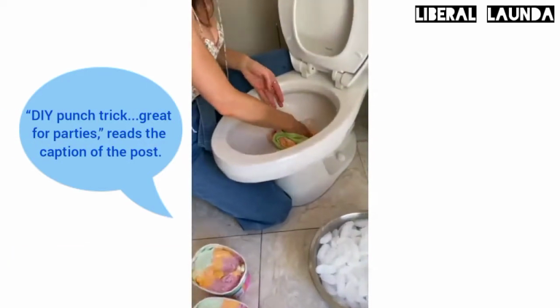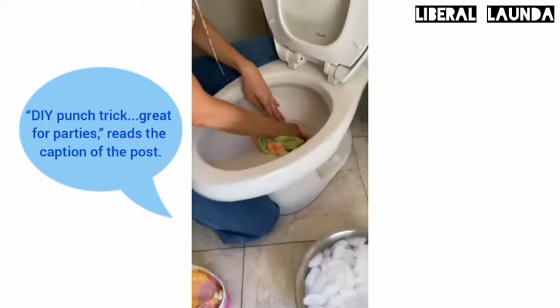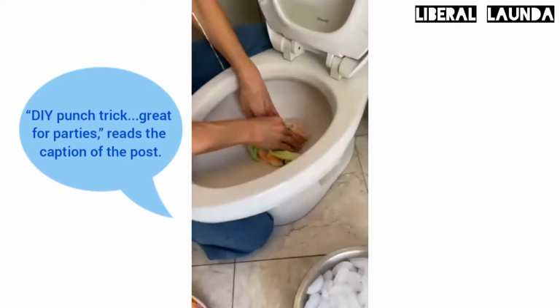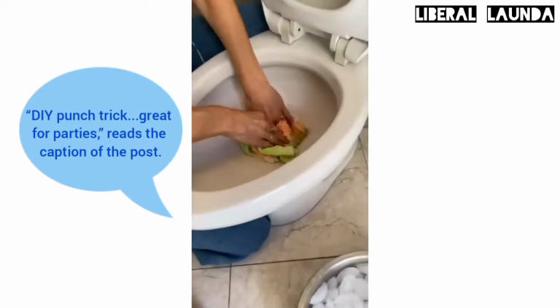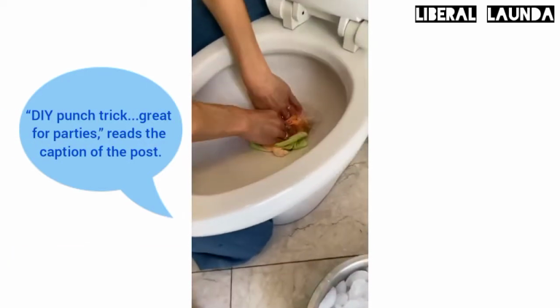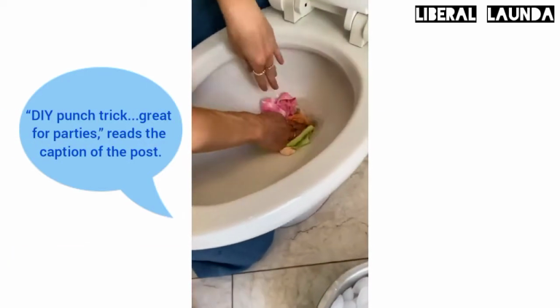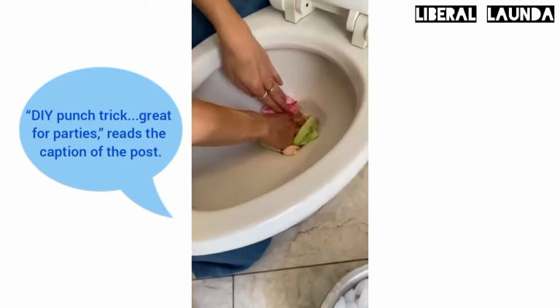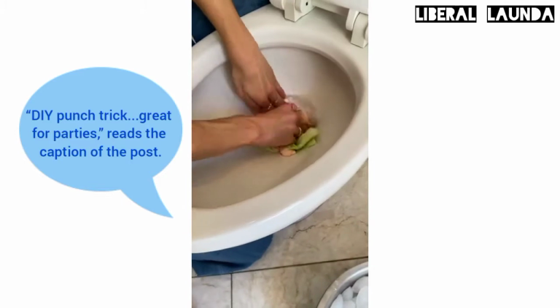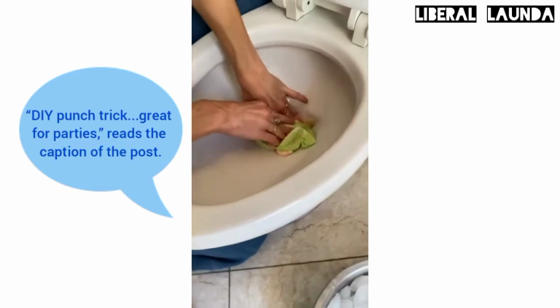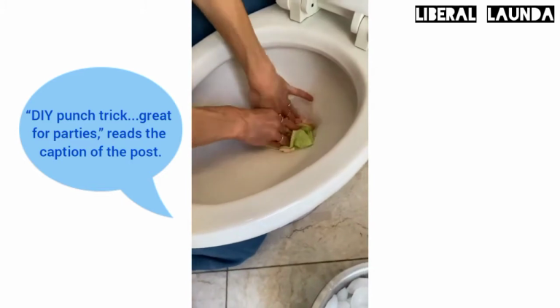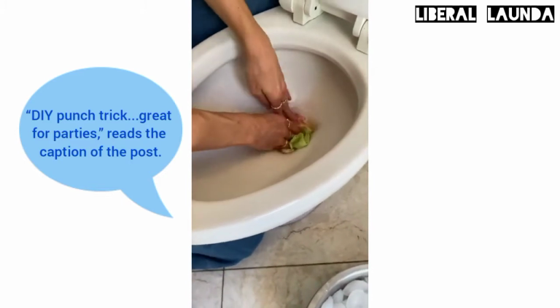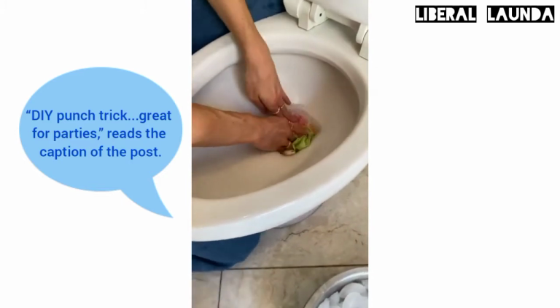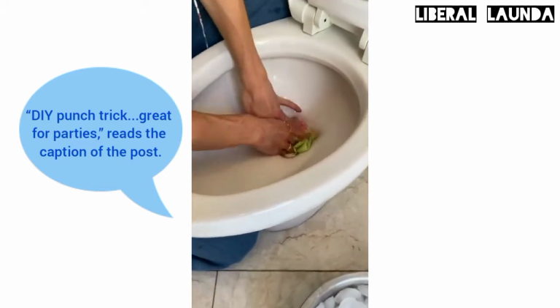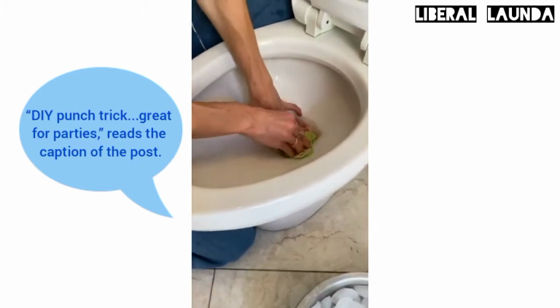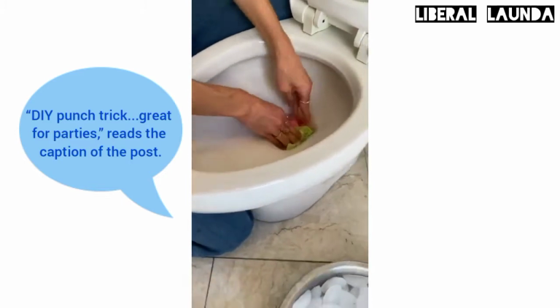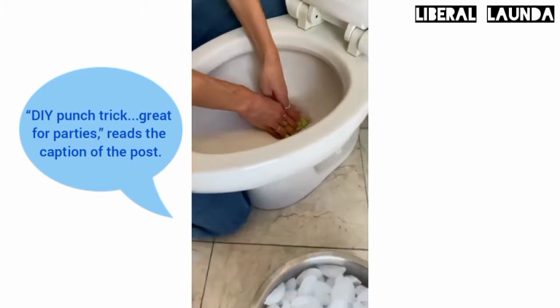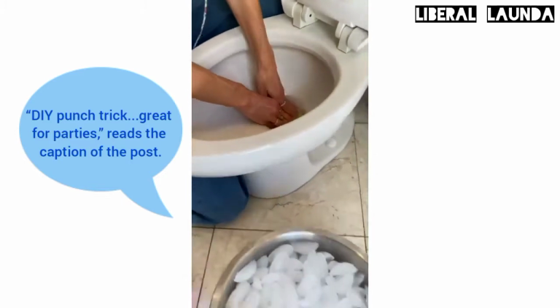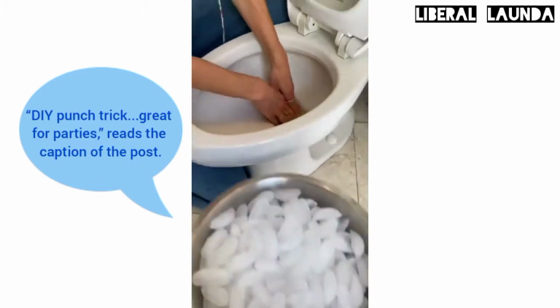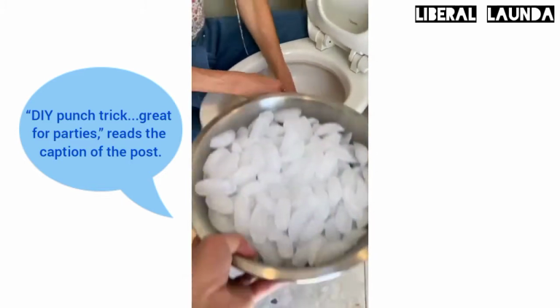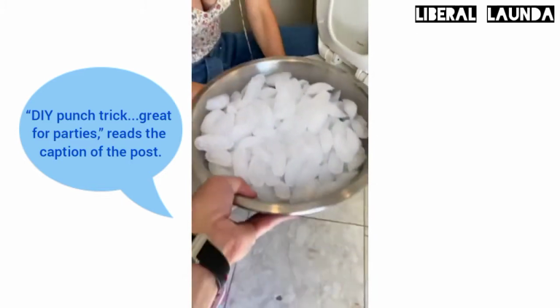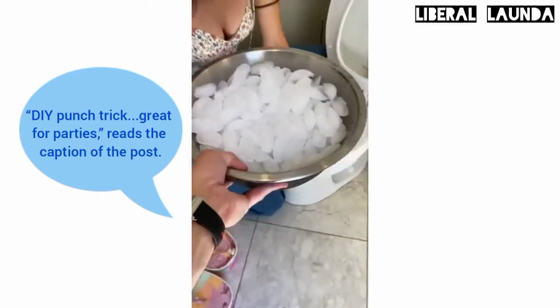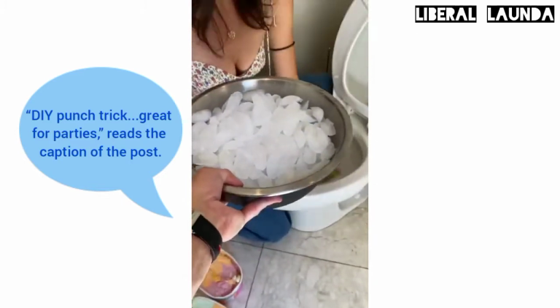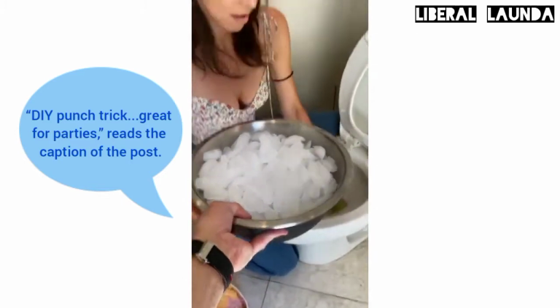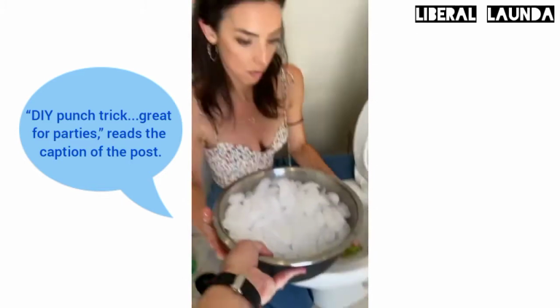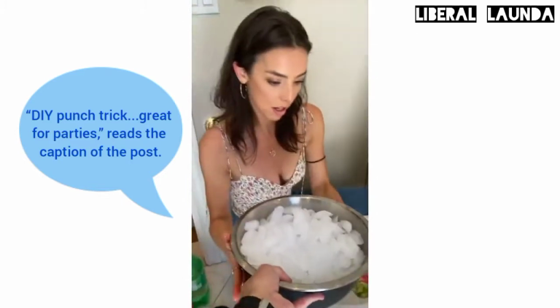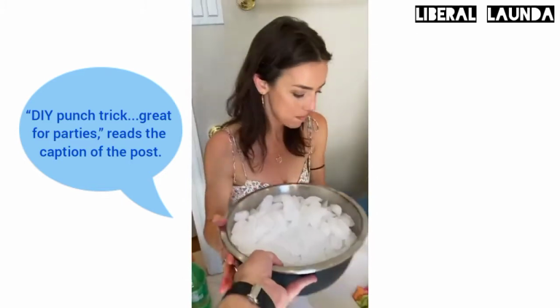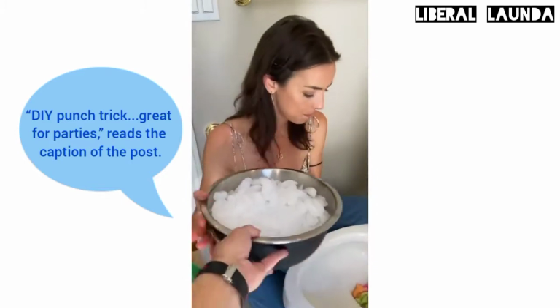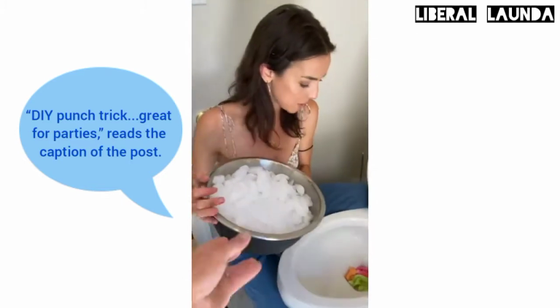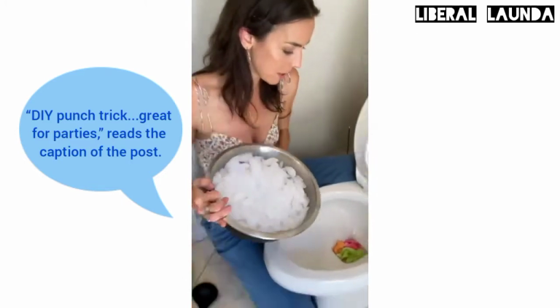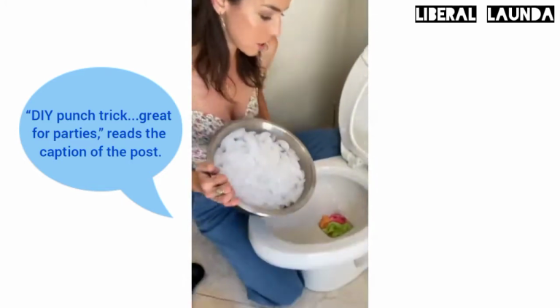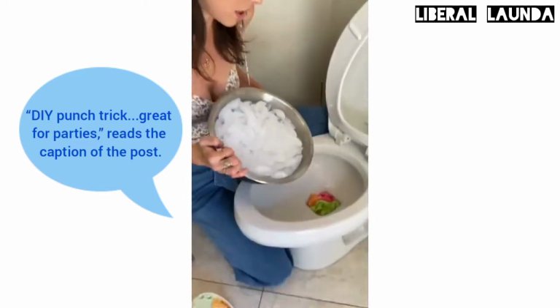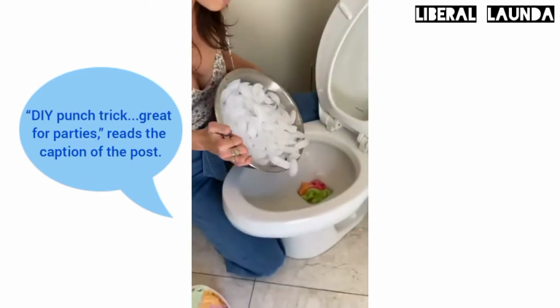You want to get that nice and clogged. There we go. So that's clogged.